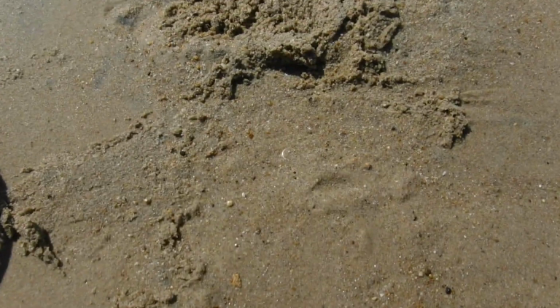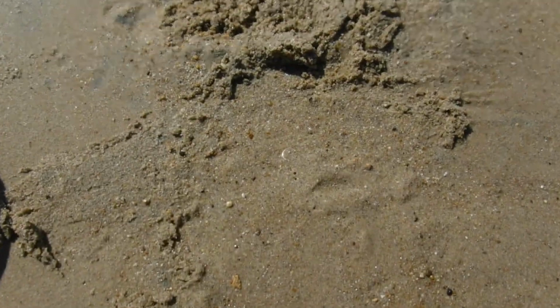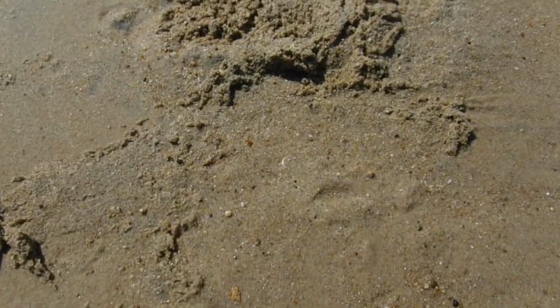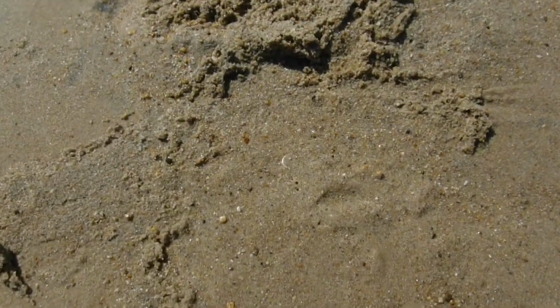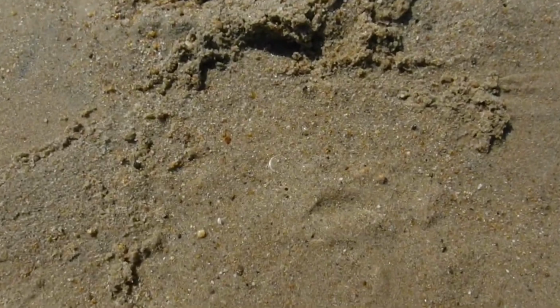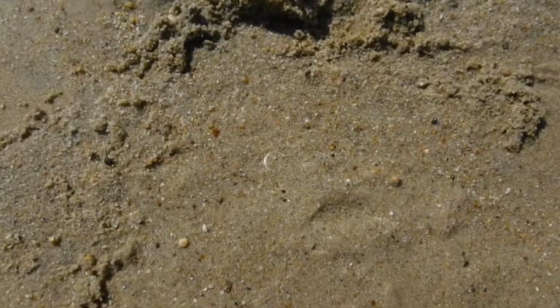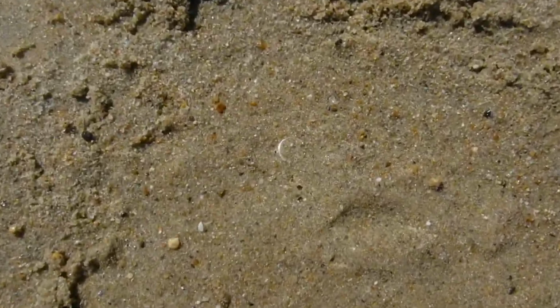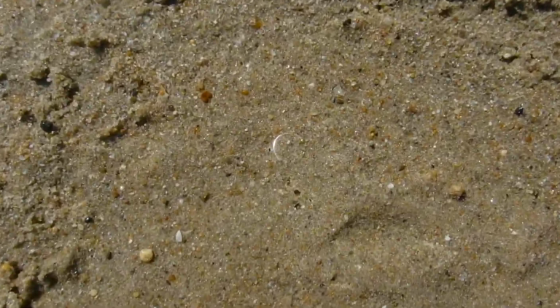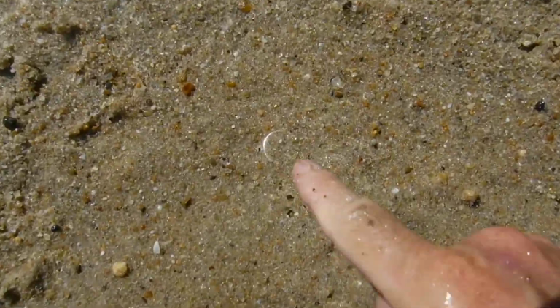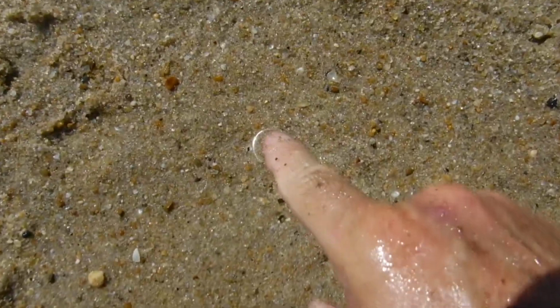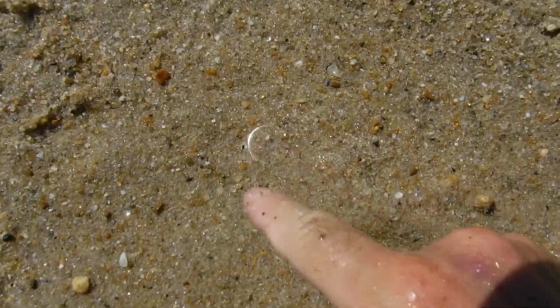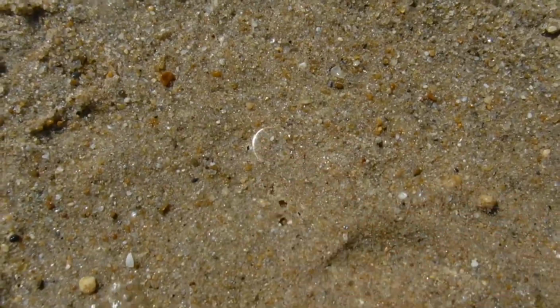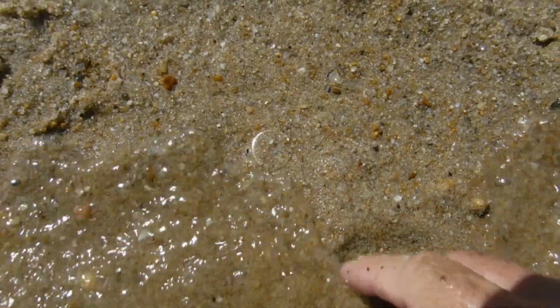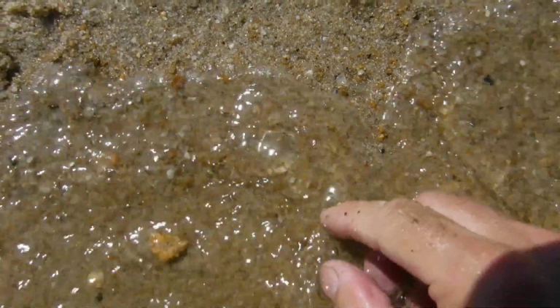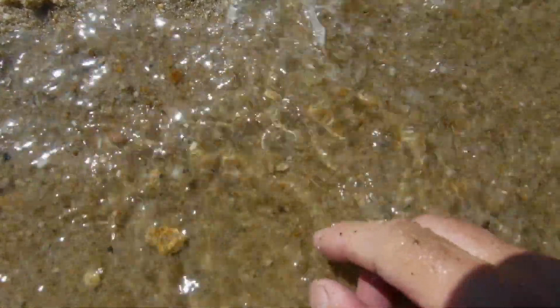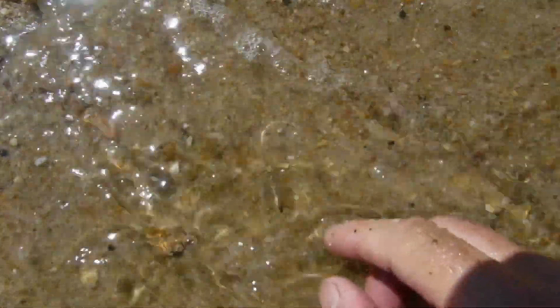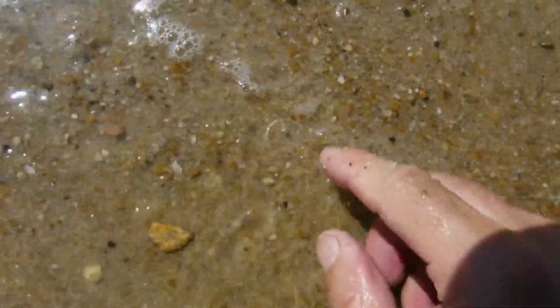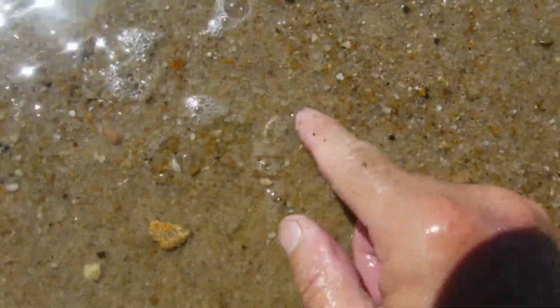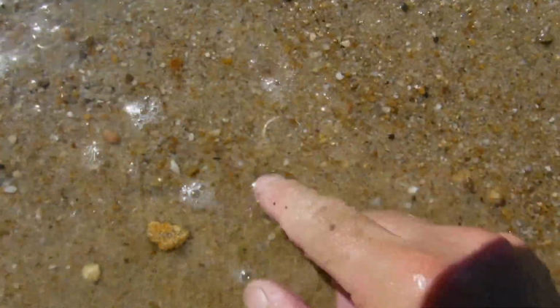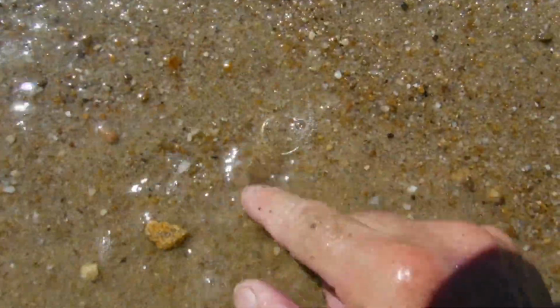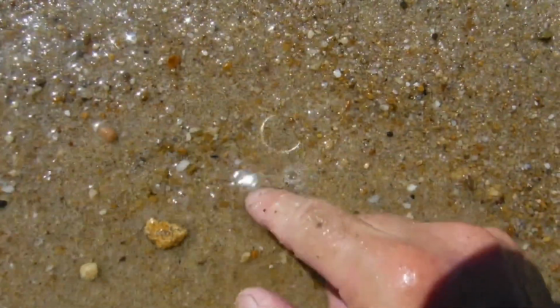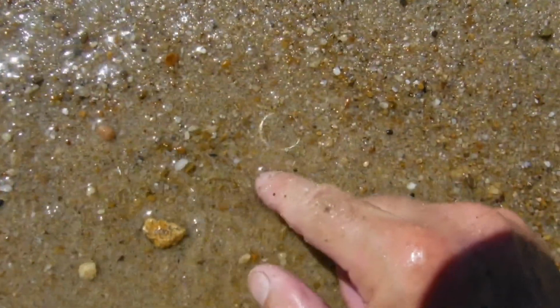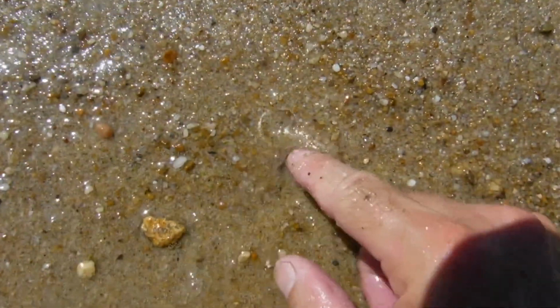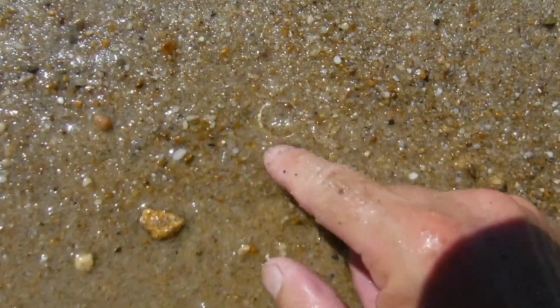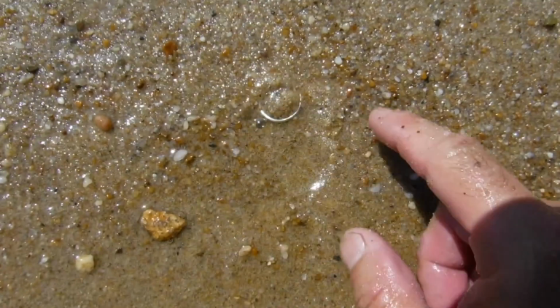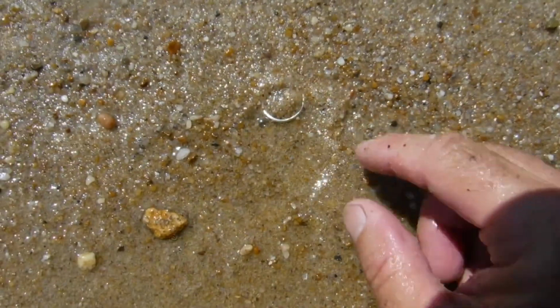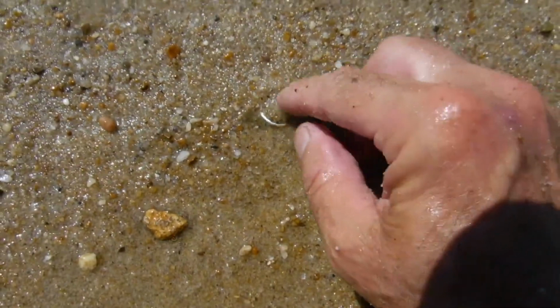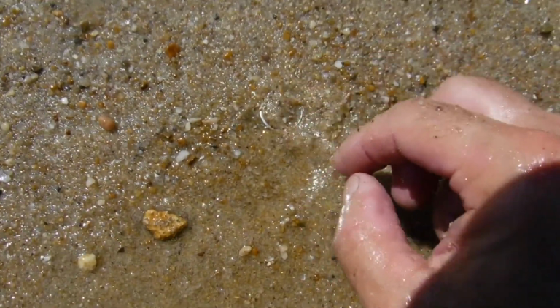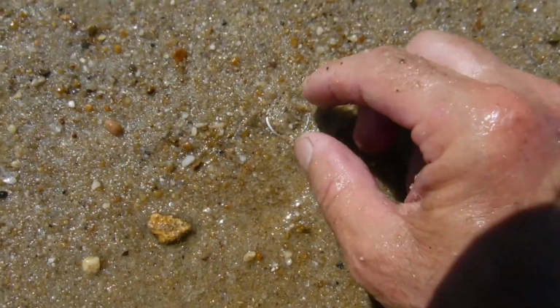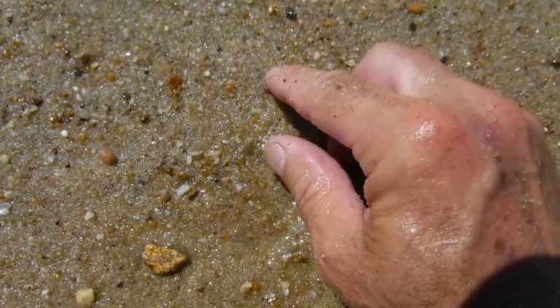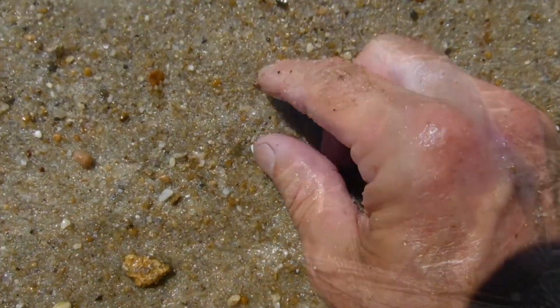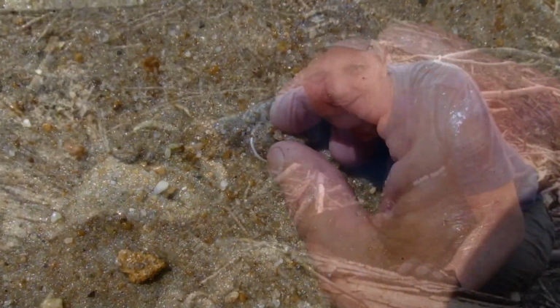Hi, I think we might have our first ring. Check it out. Alright, we're right here in the water. We've got to wash it out, but it's definitely silver.